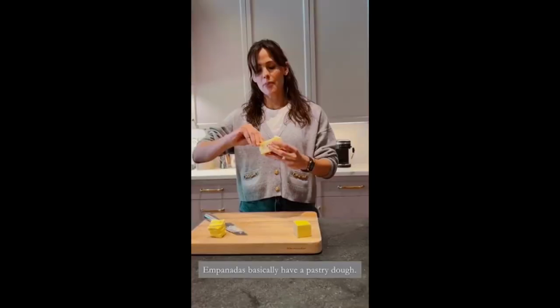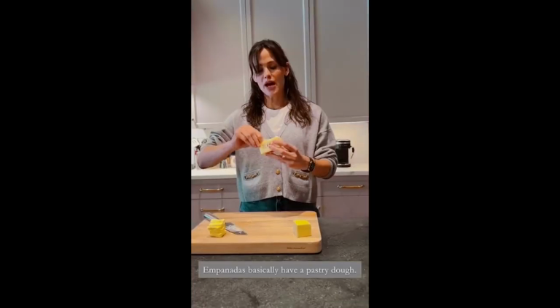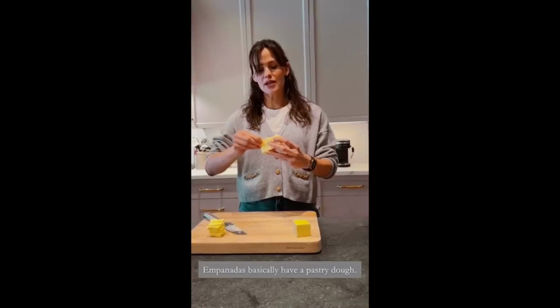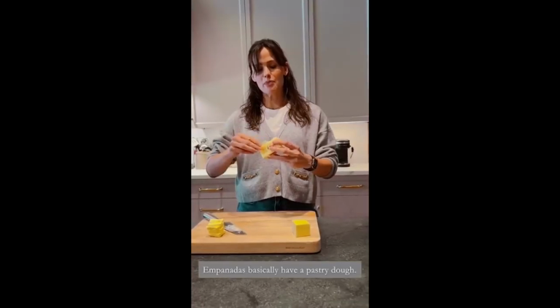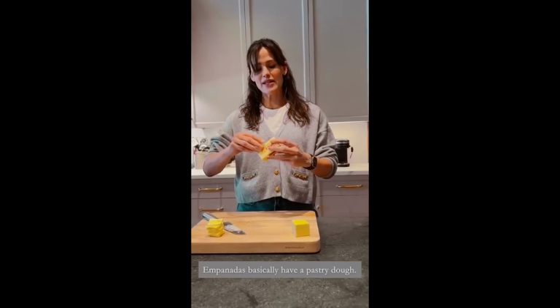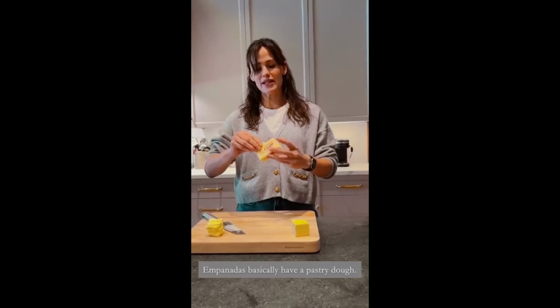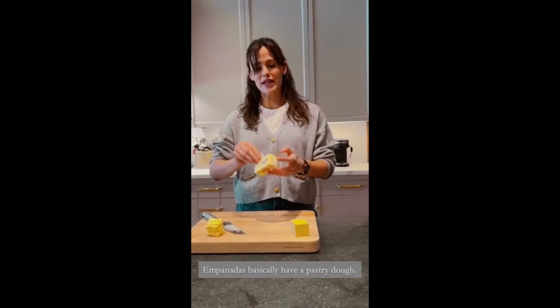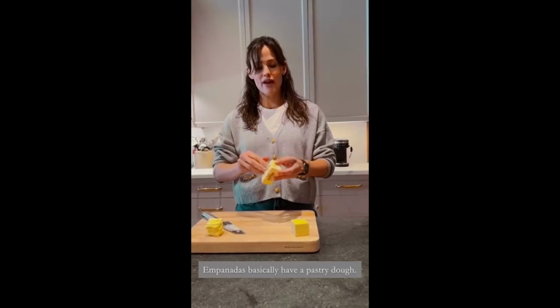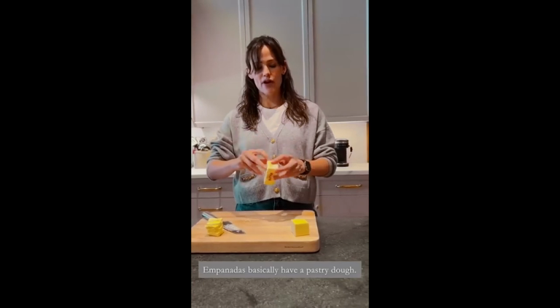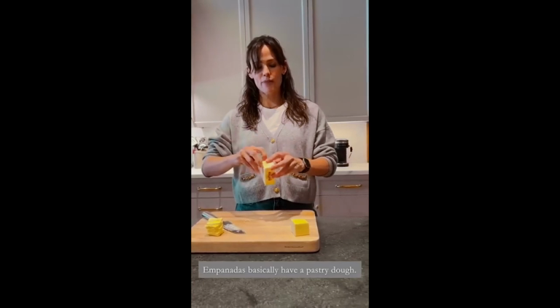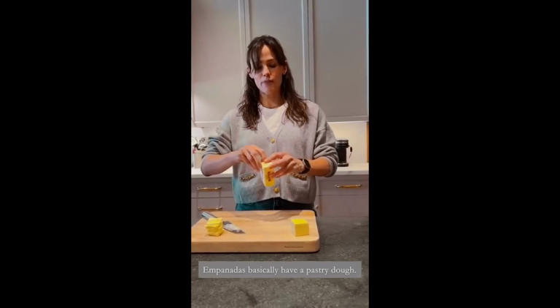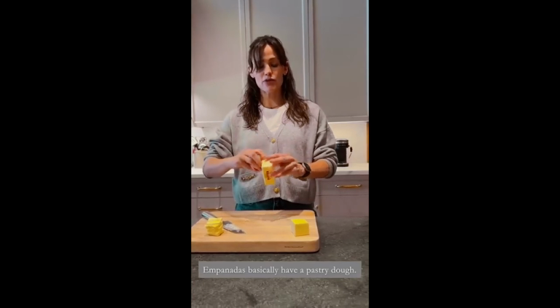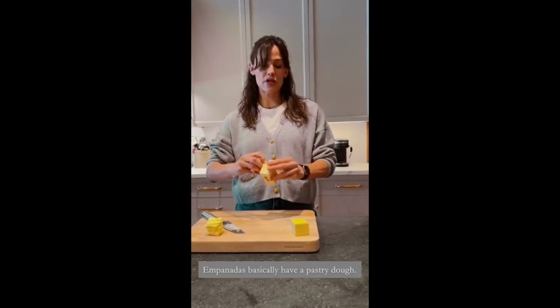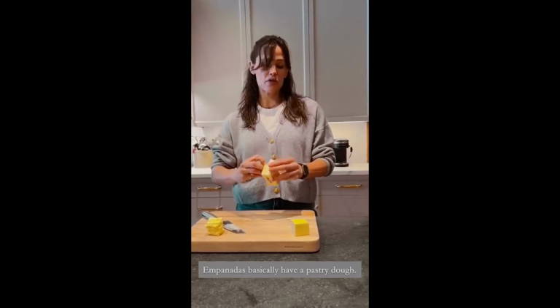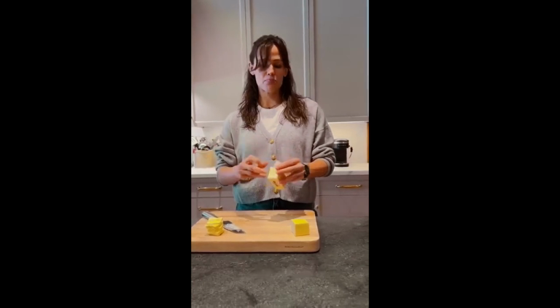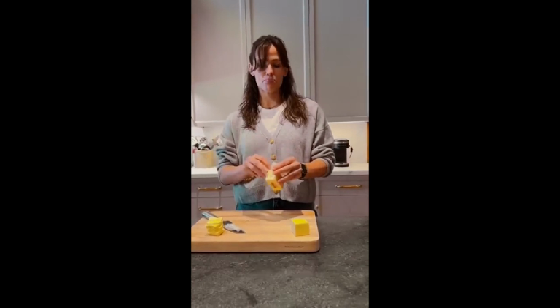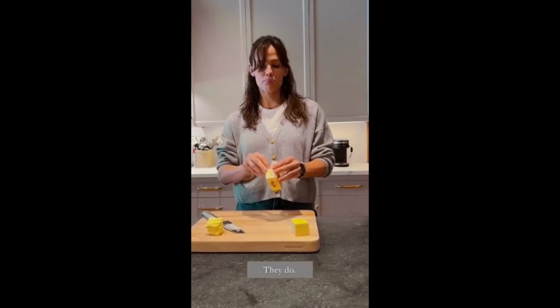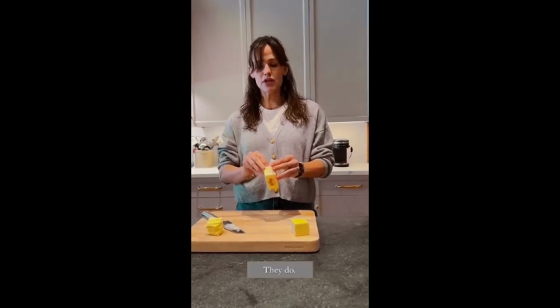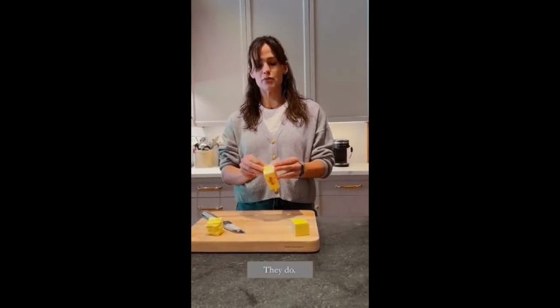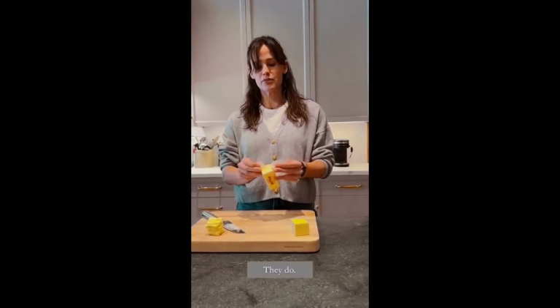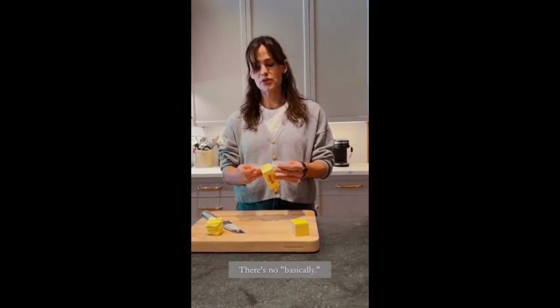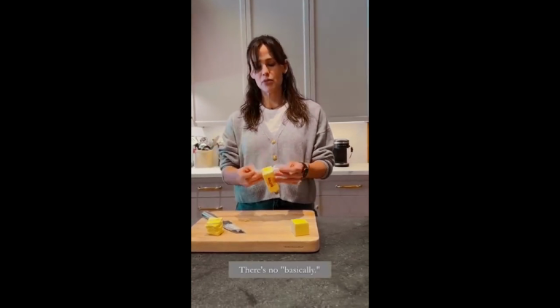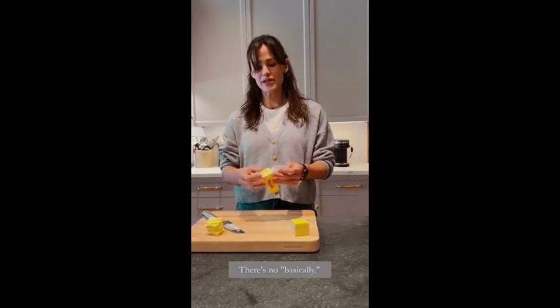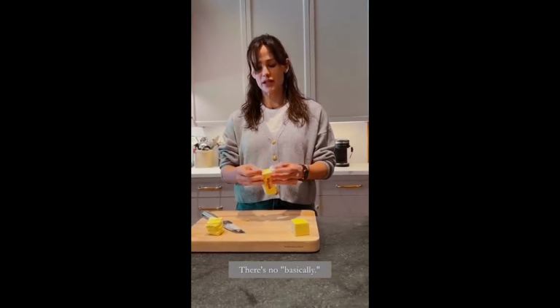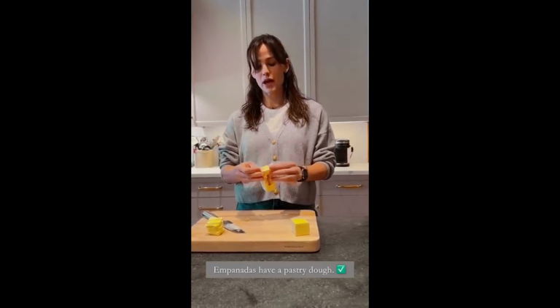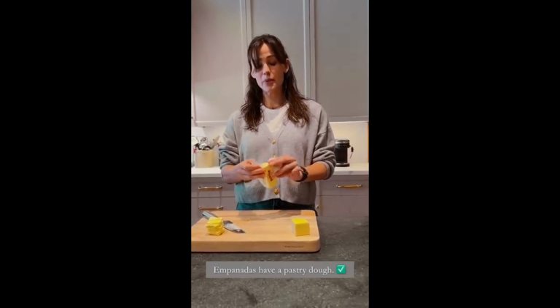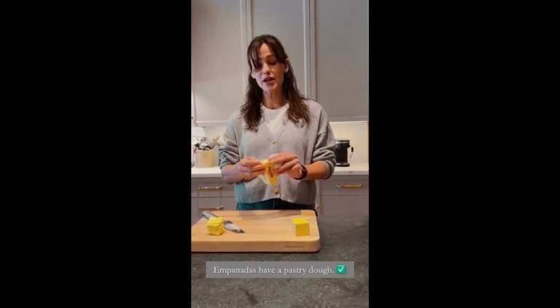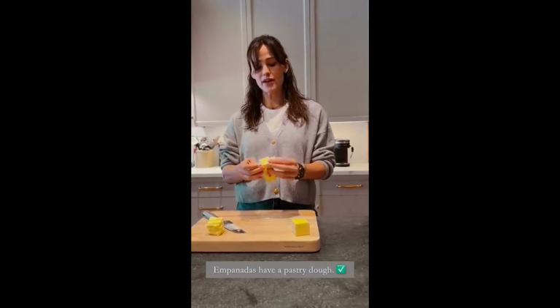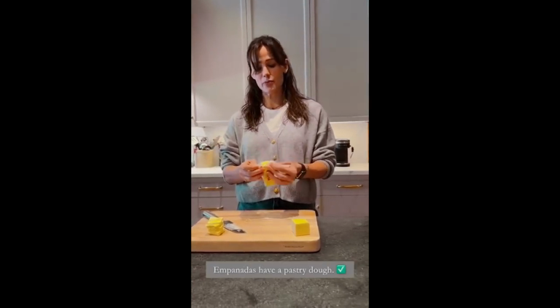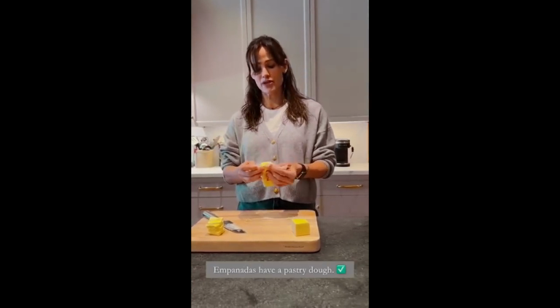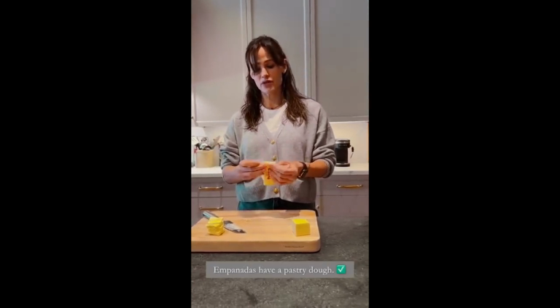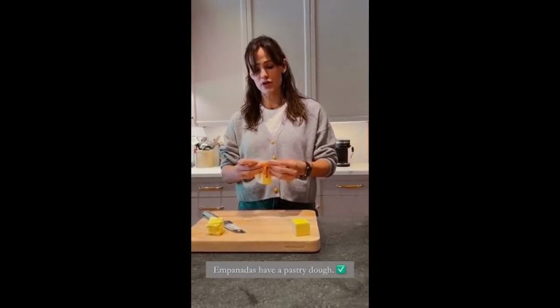Empanadas have a pastry dough. There's no 'basically' — empanadas have a pastry dough.